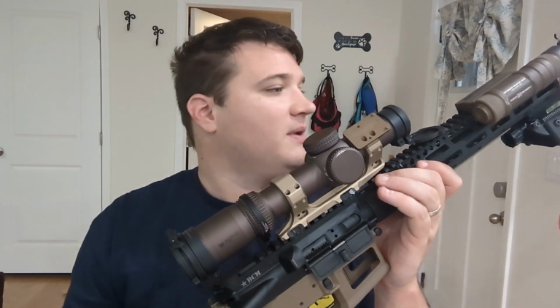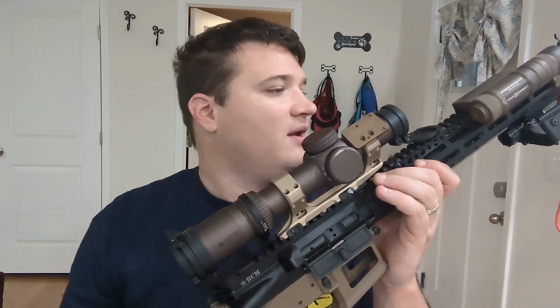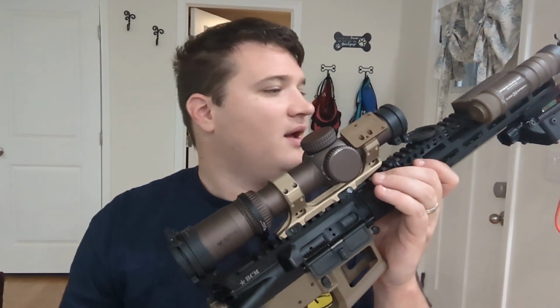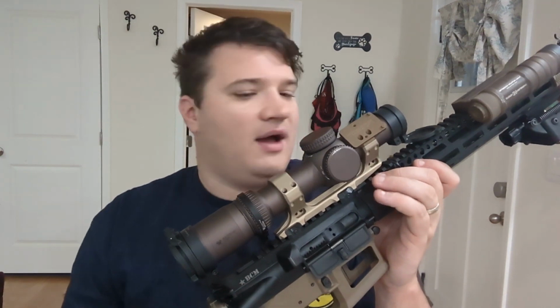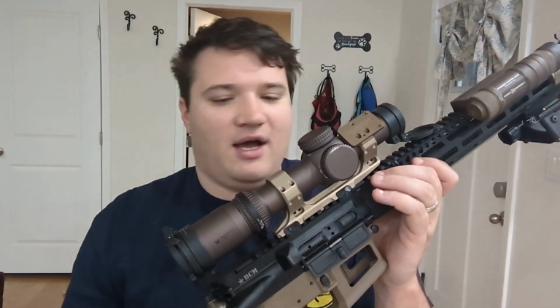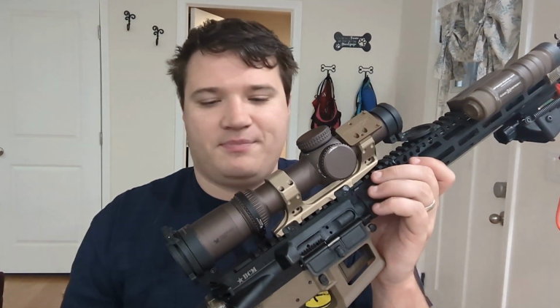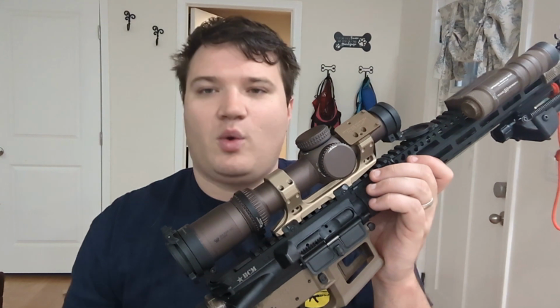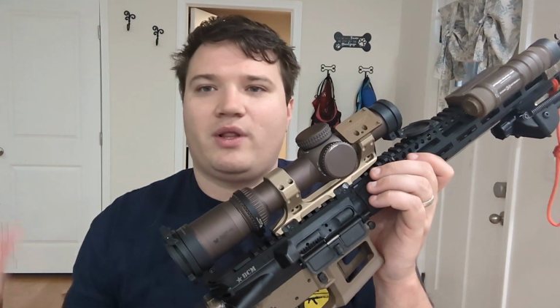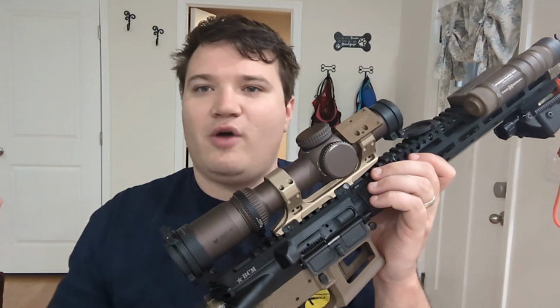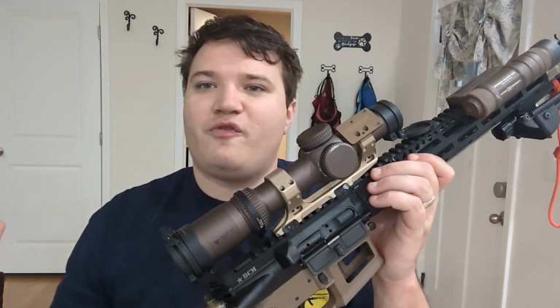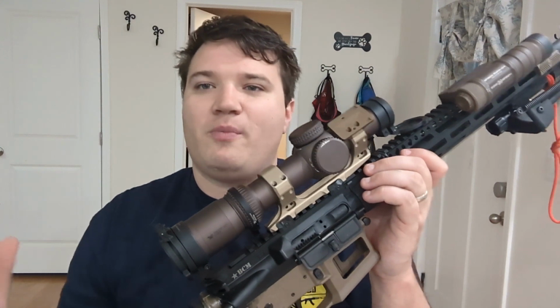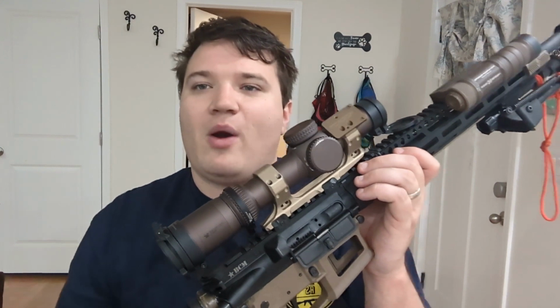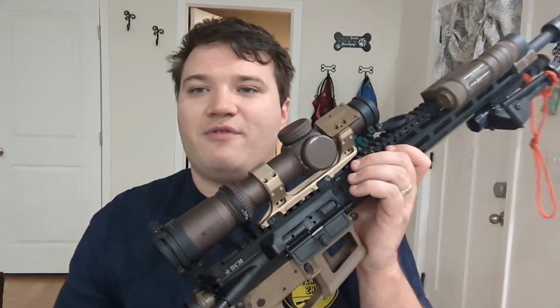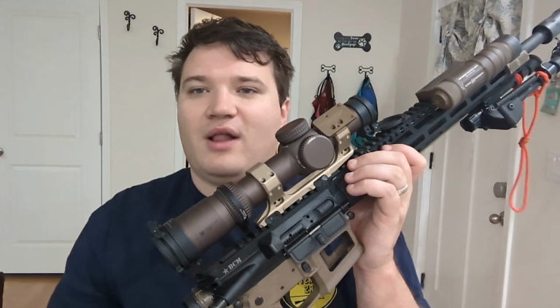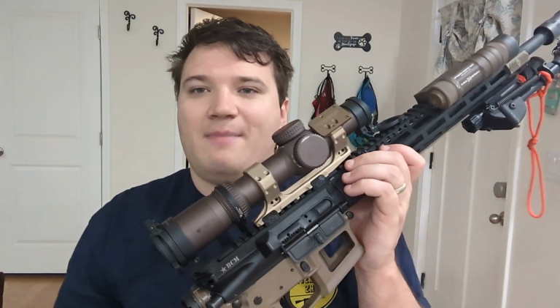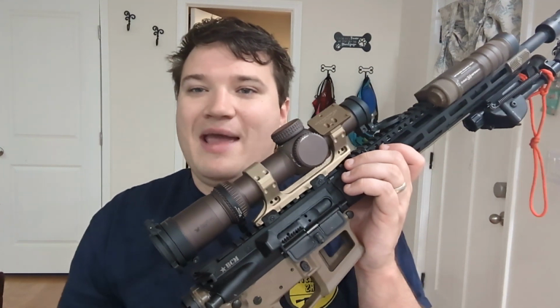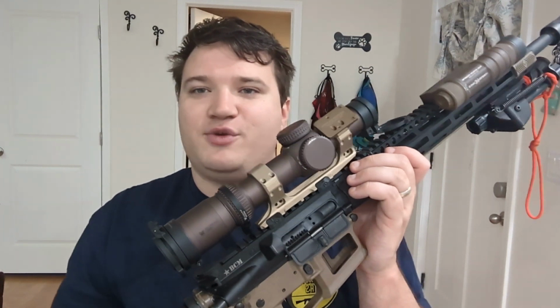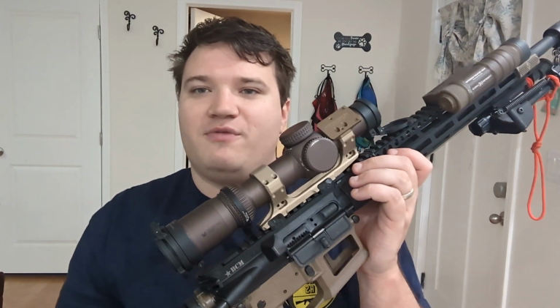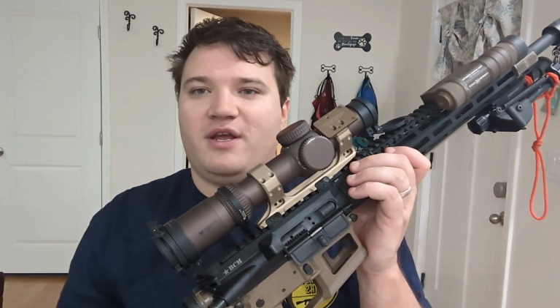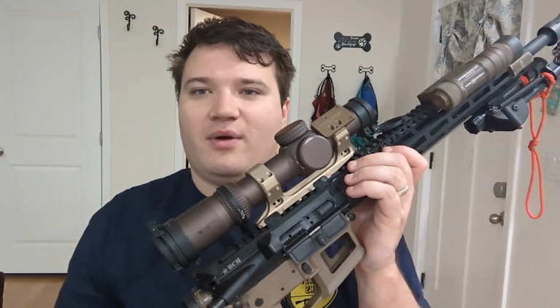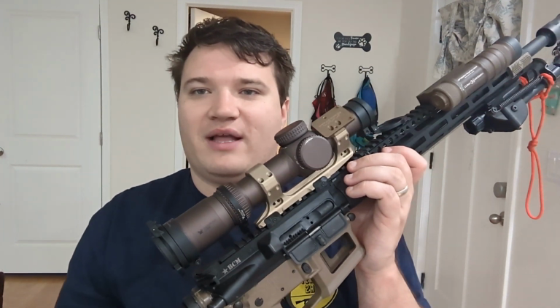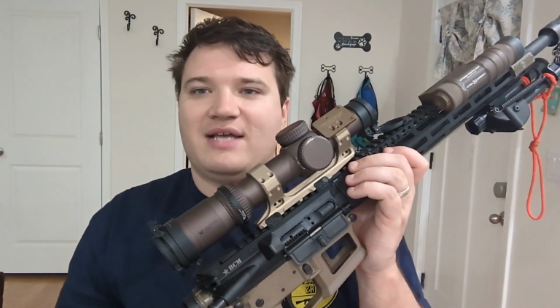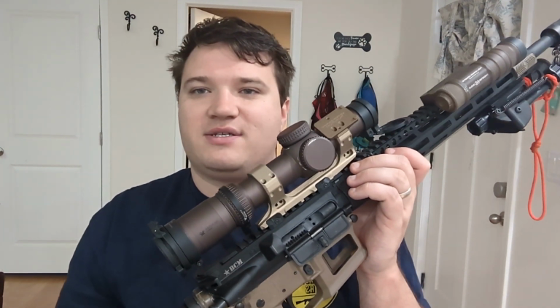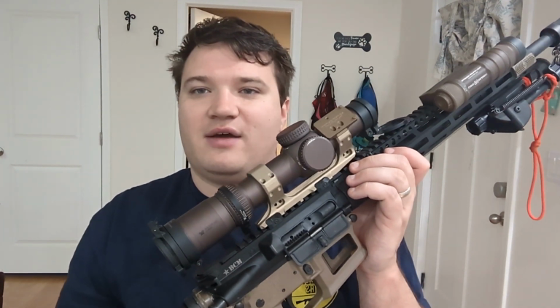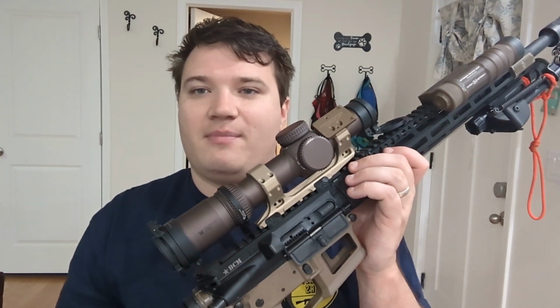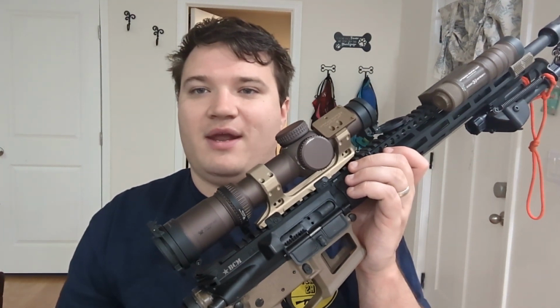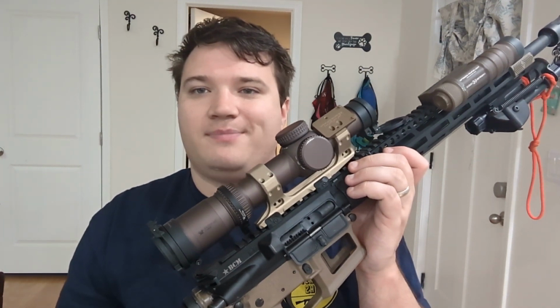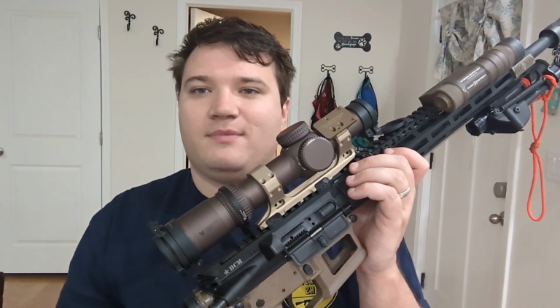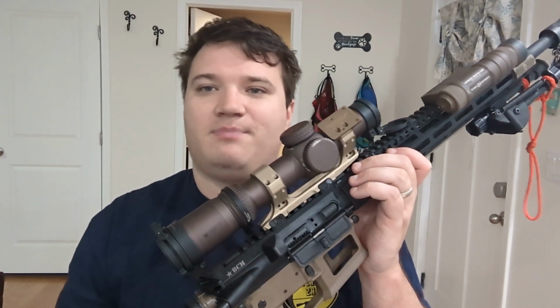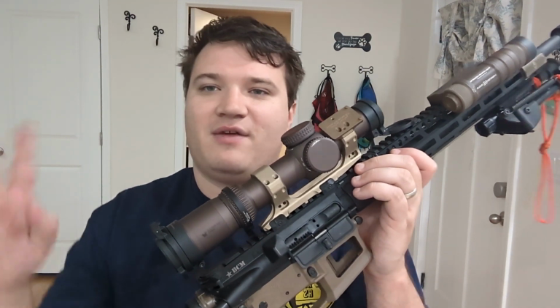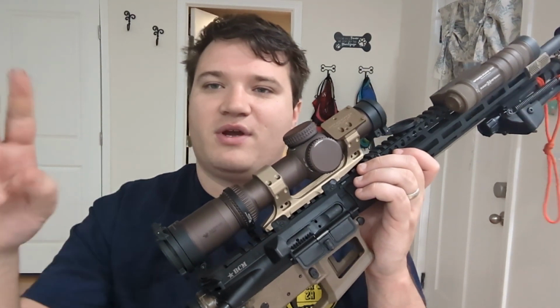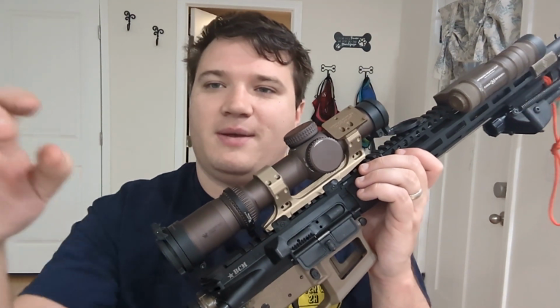Quick little overview of my rifle. I may do a video on the class itself, I may not — but have a great day.